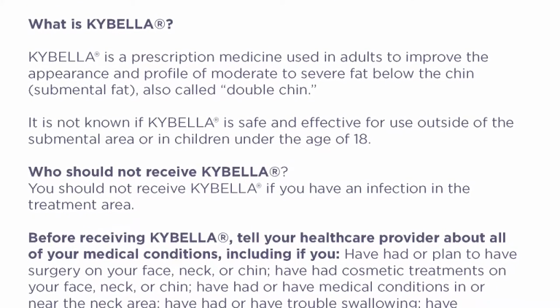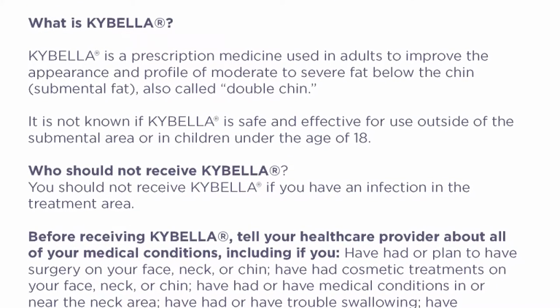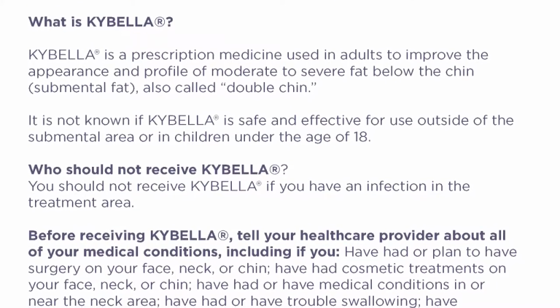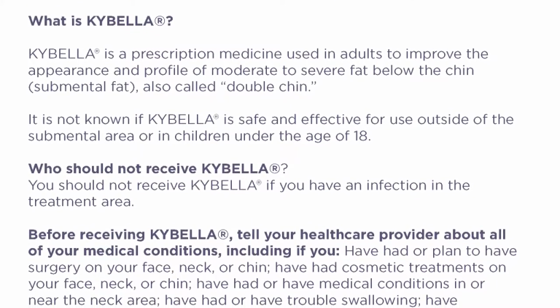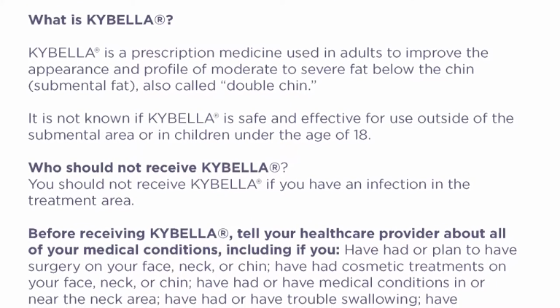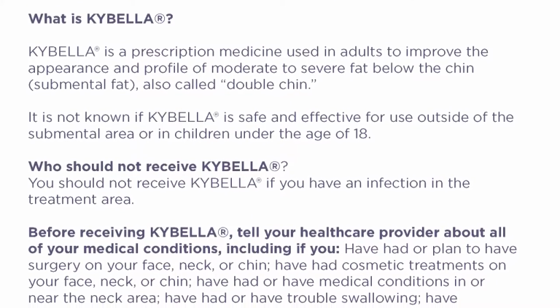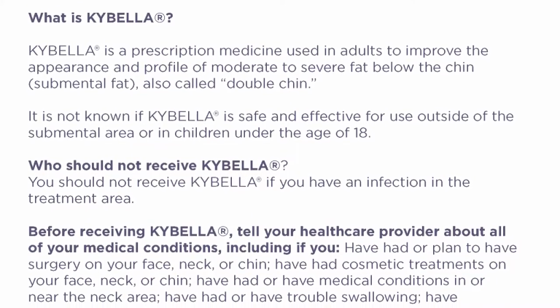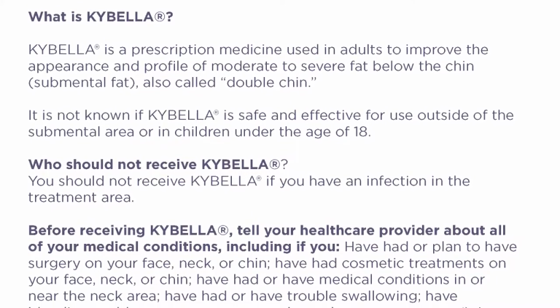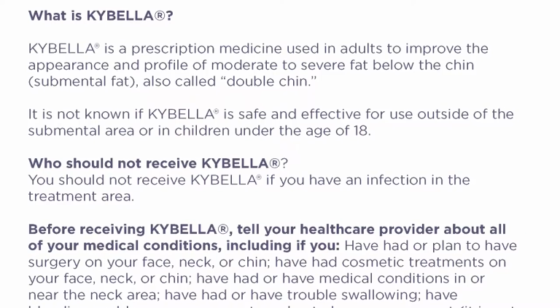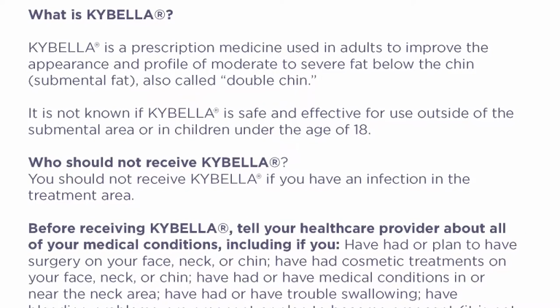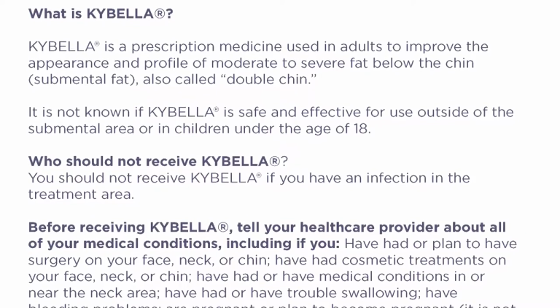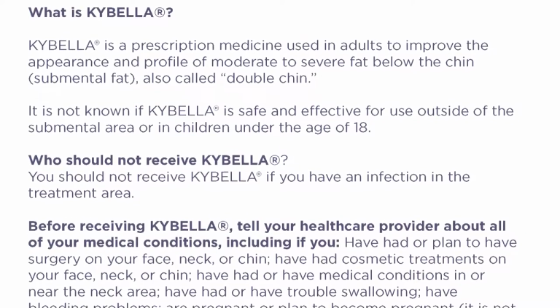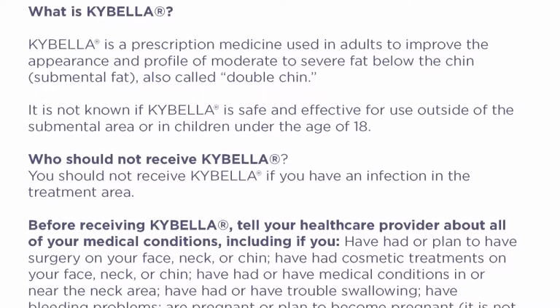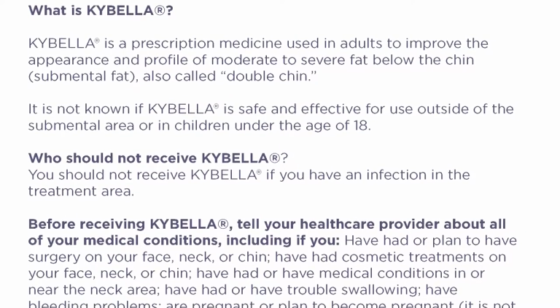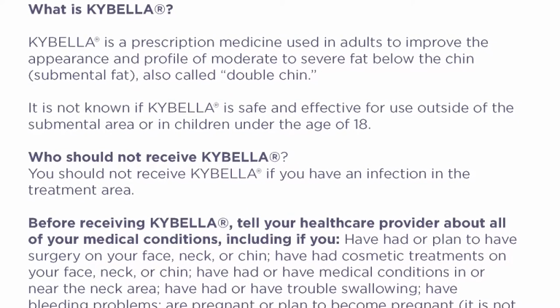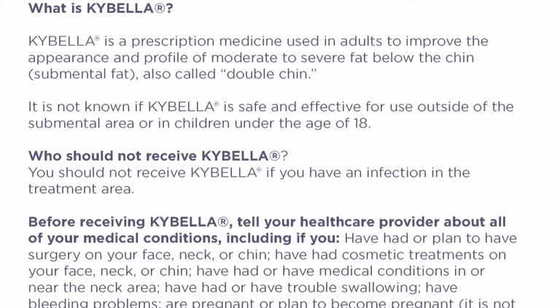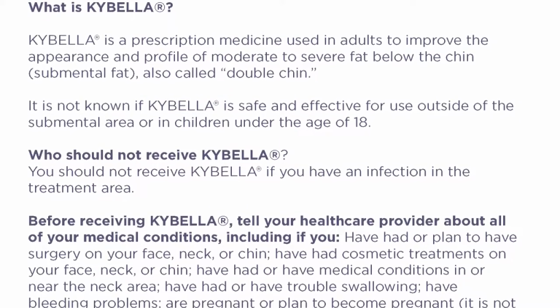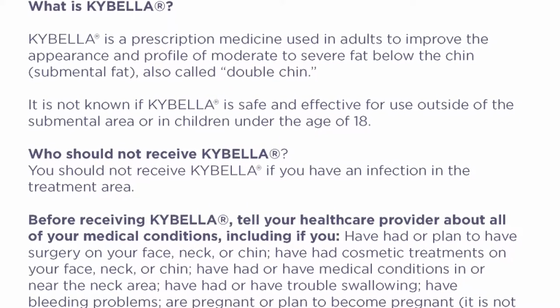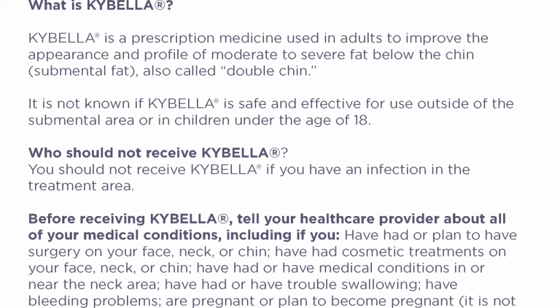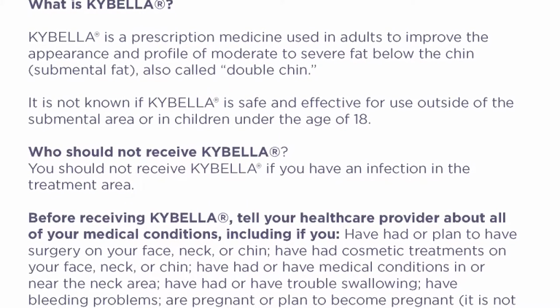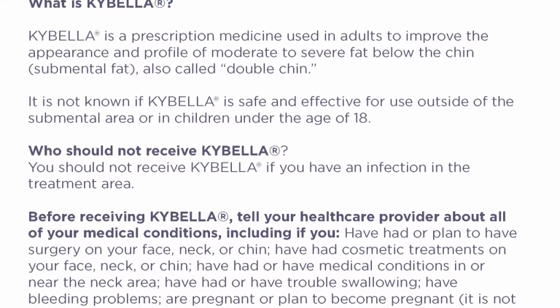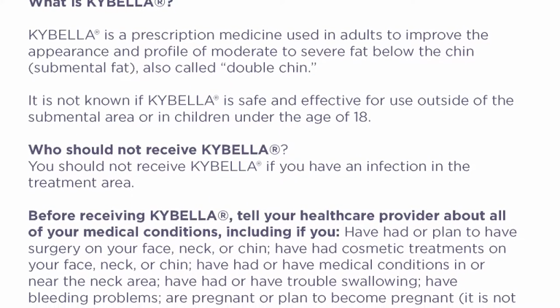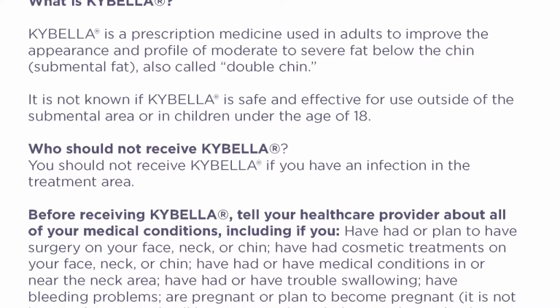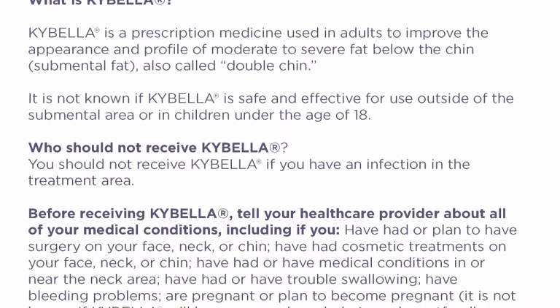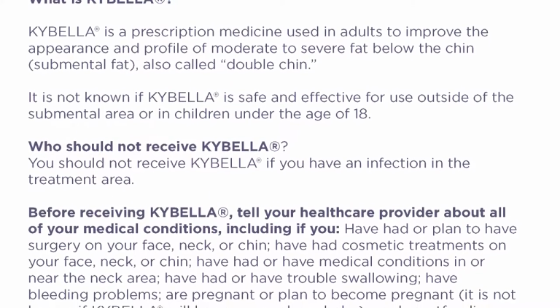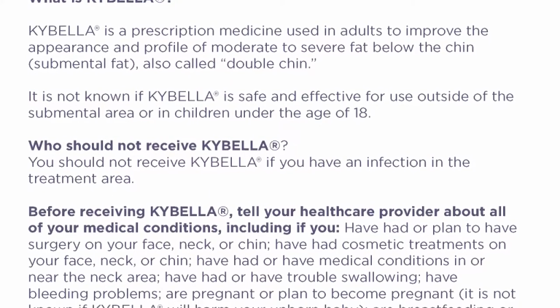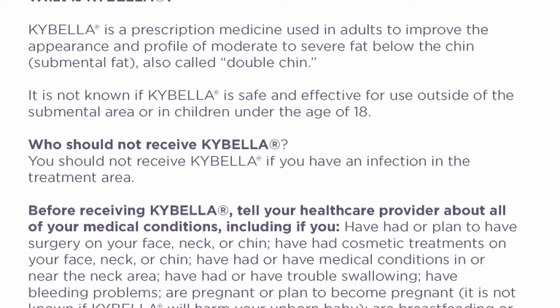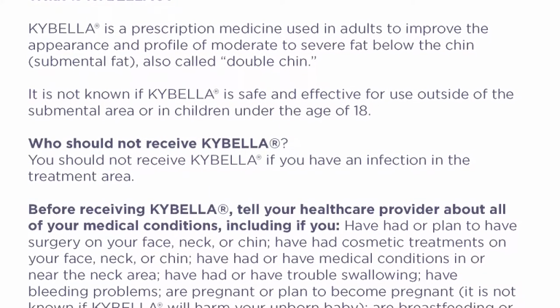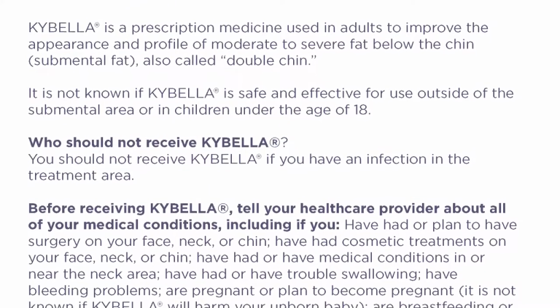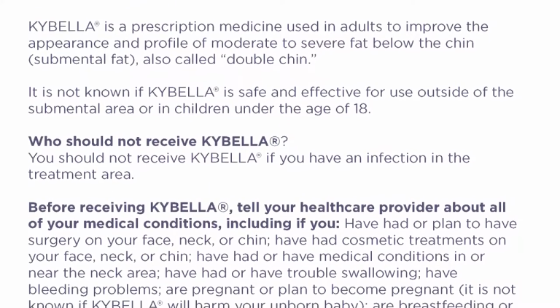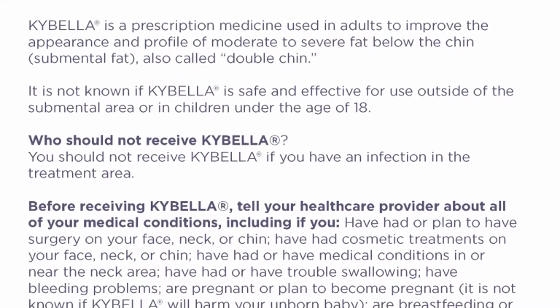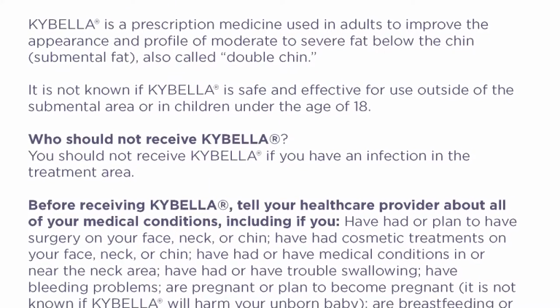Who should not receive Kybella? You should not receive Kybella if you have an infection in the treatment area.